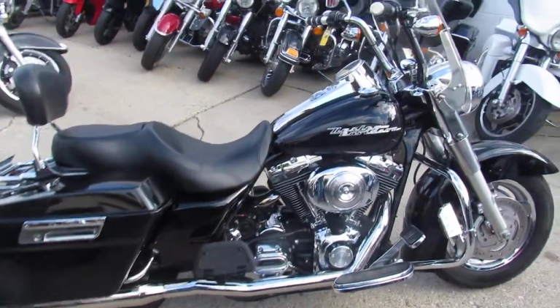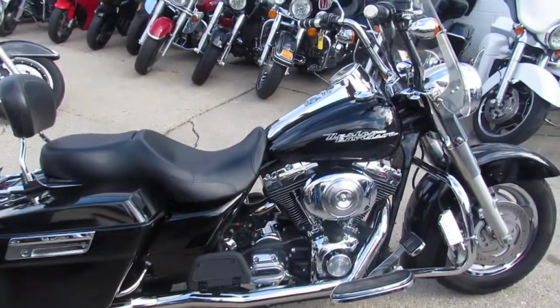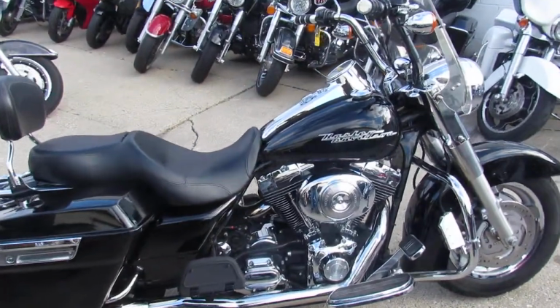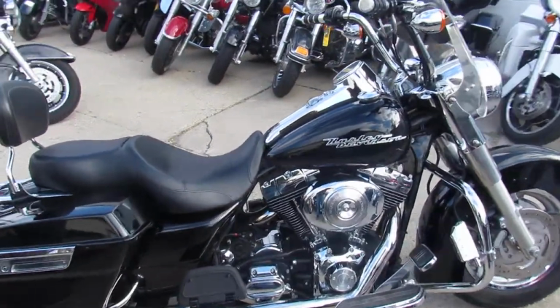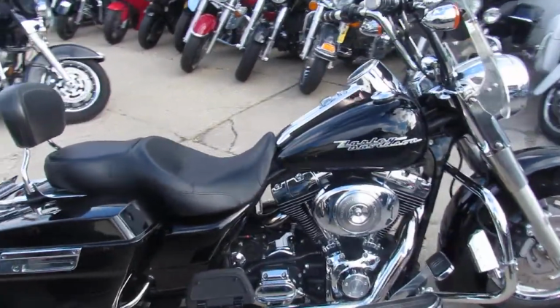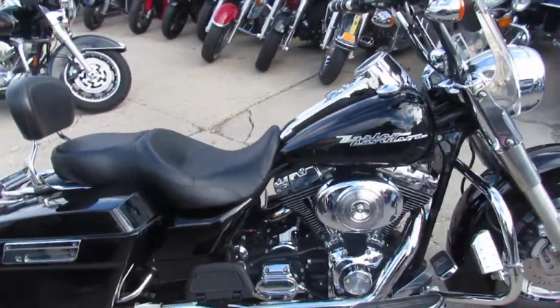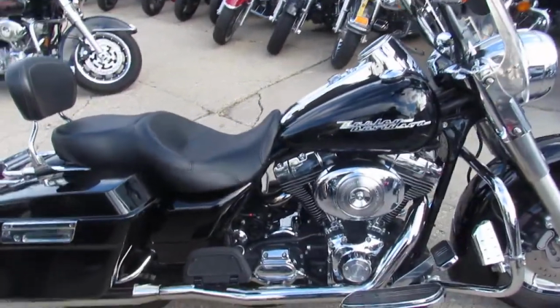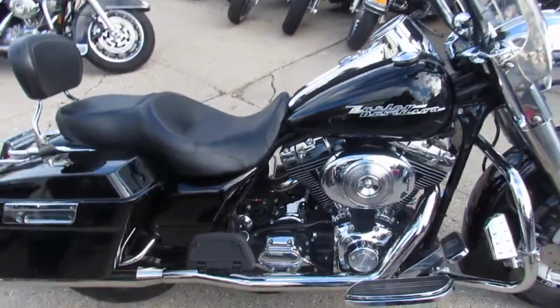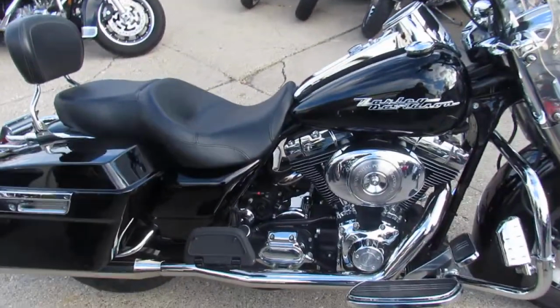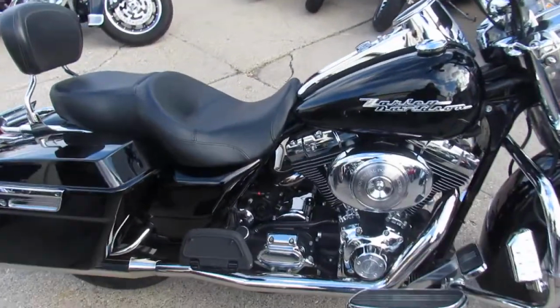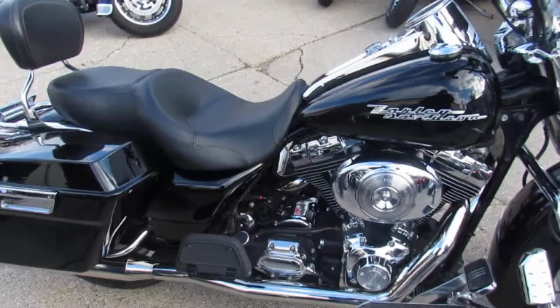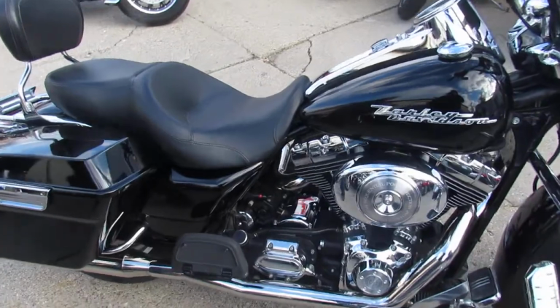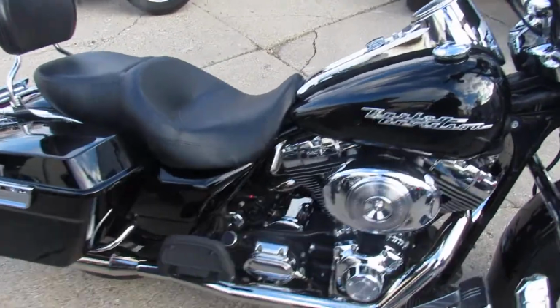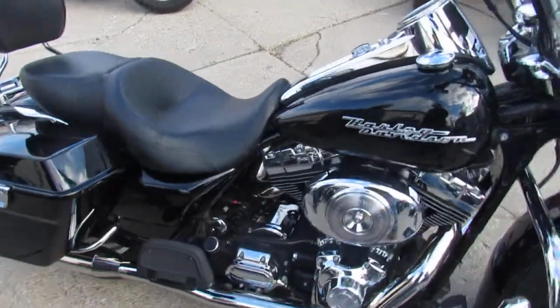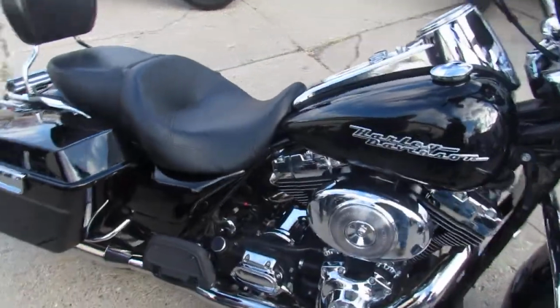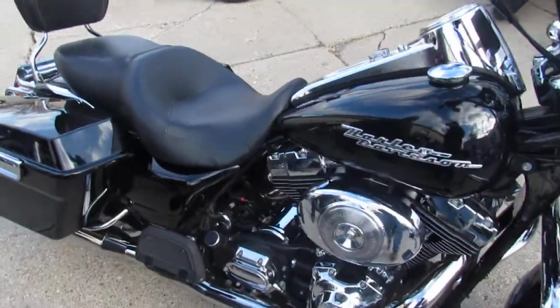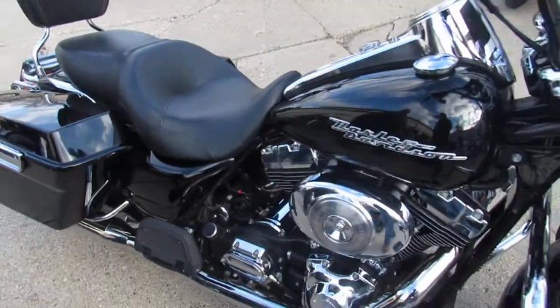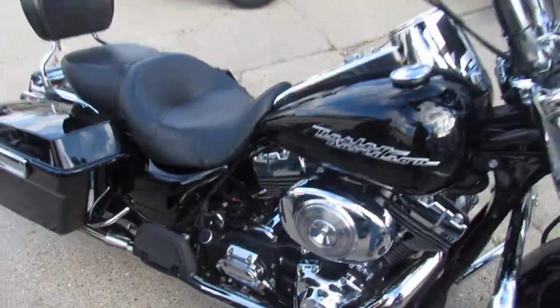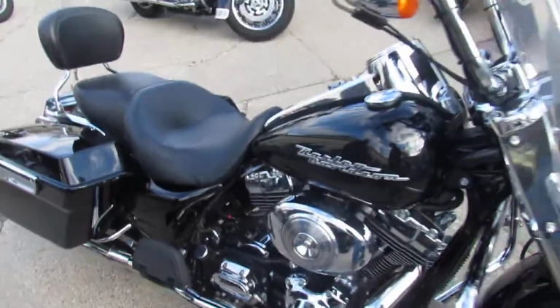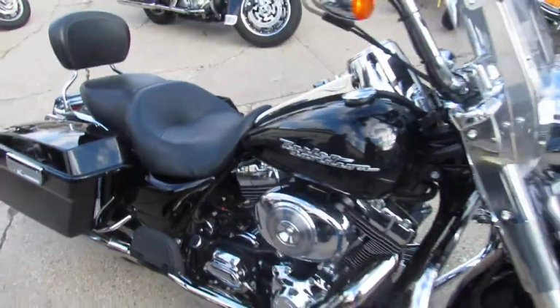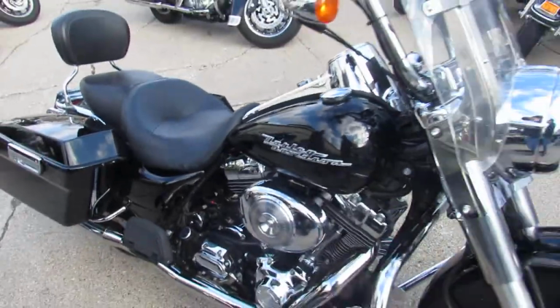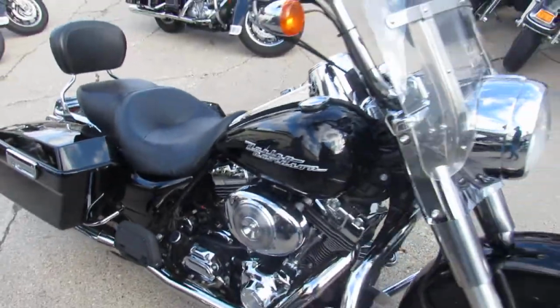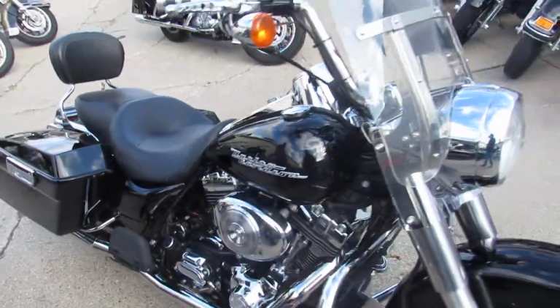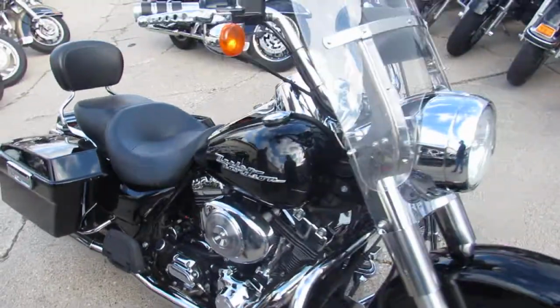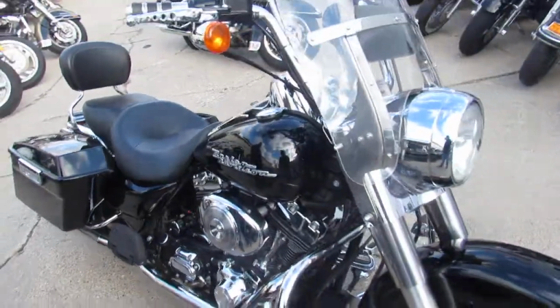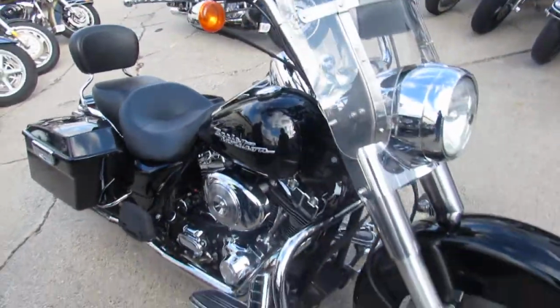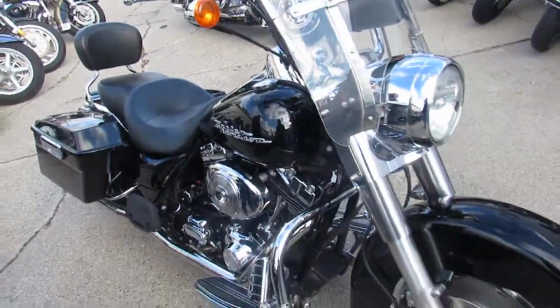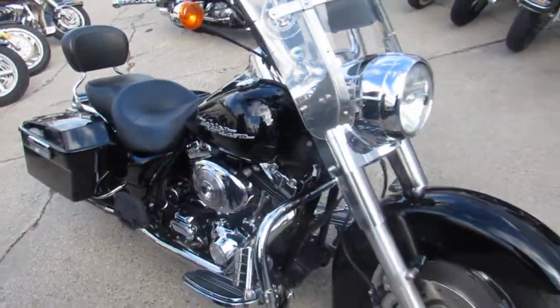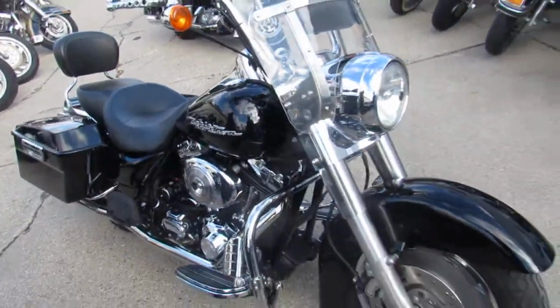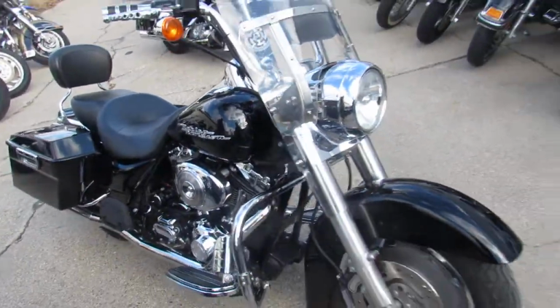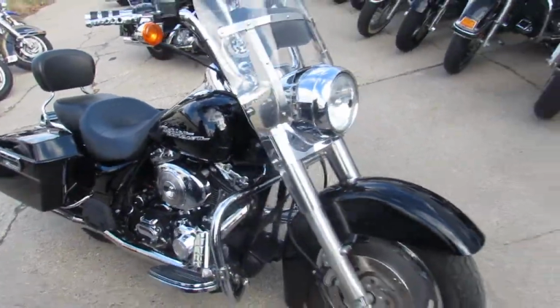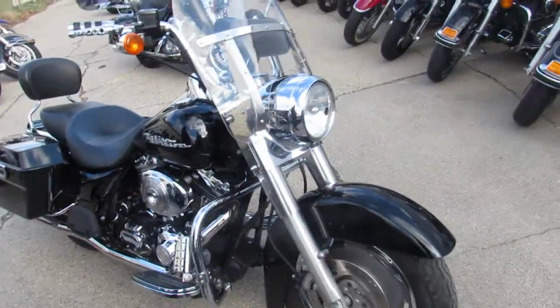Runs strong, needs nothing. Great bike for only $79.99 guys.